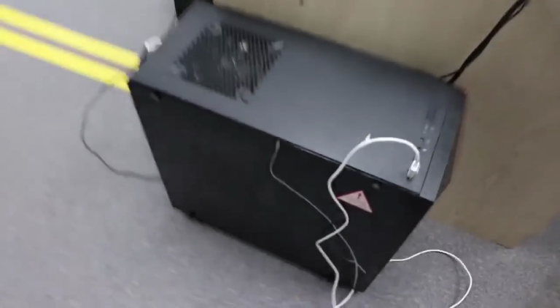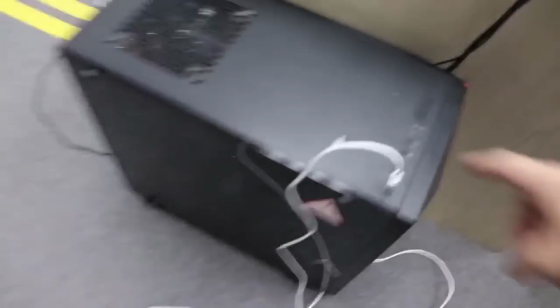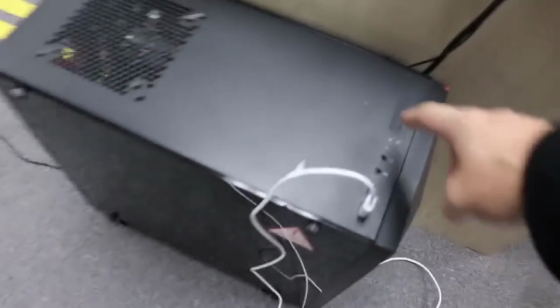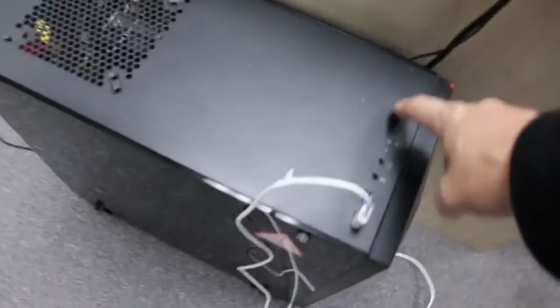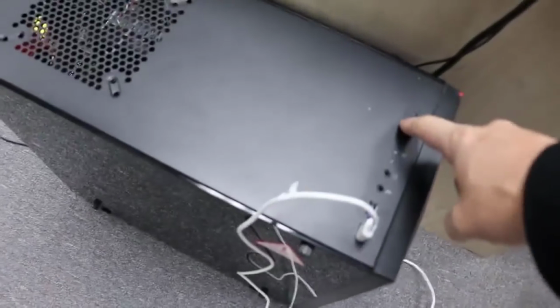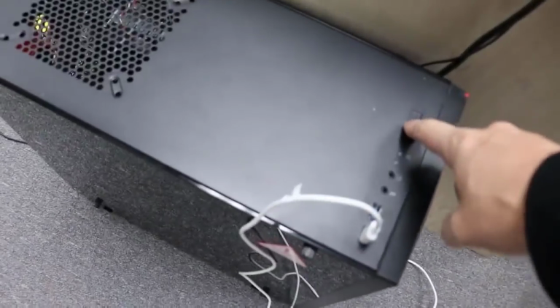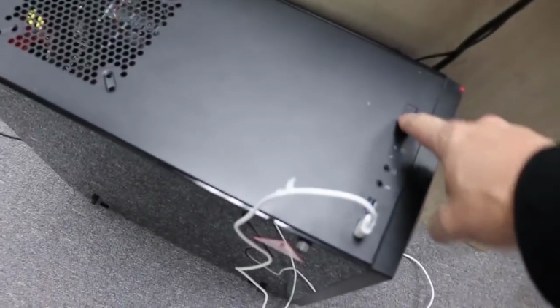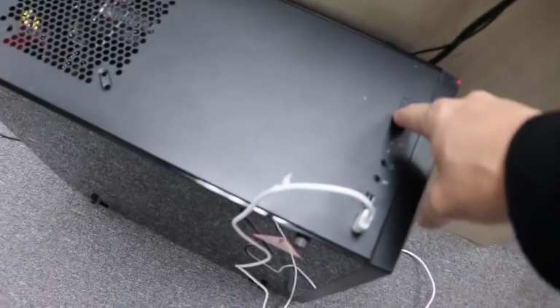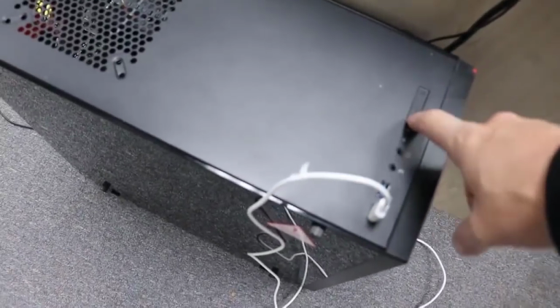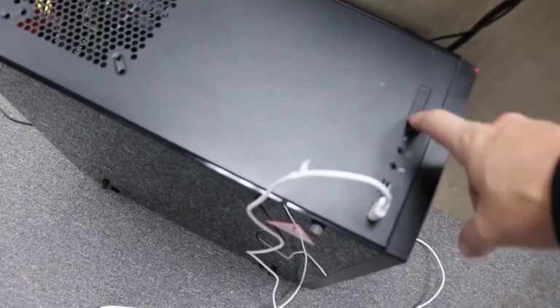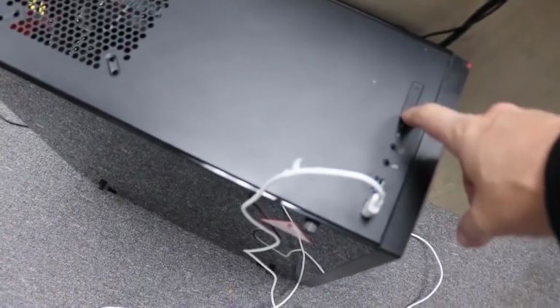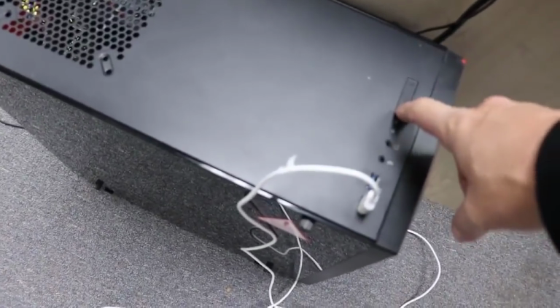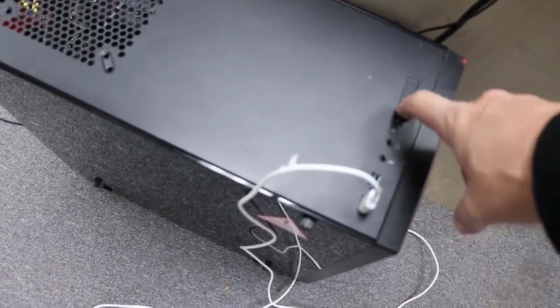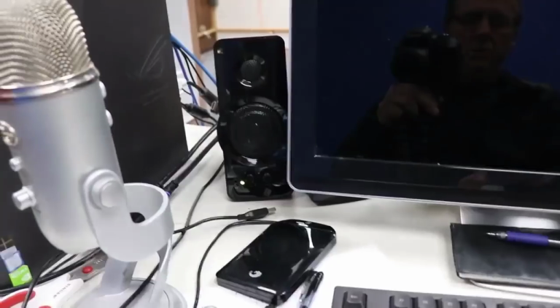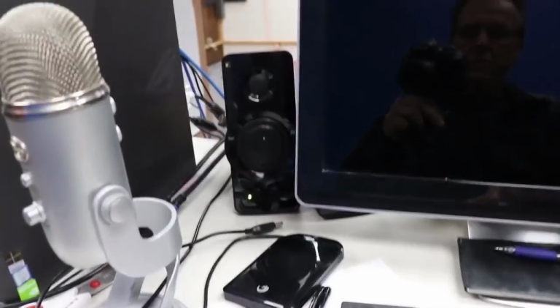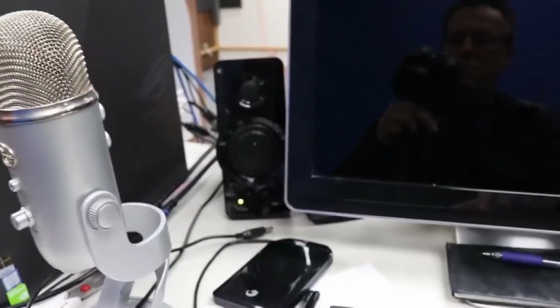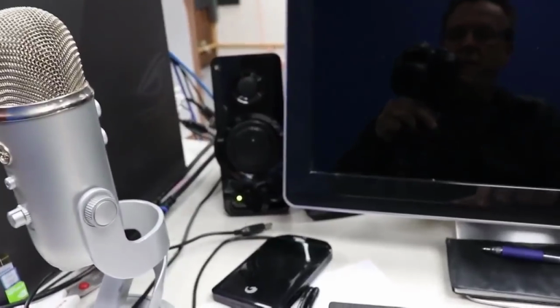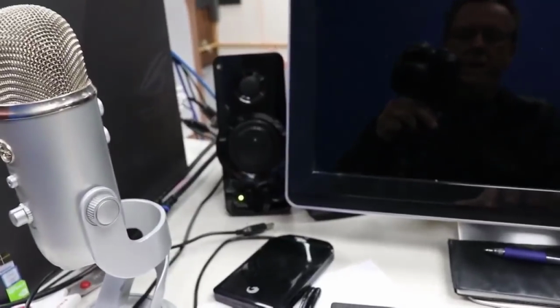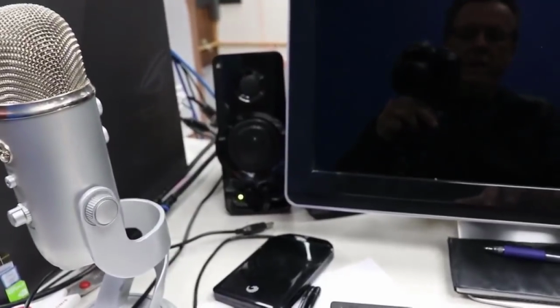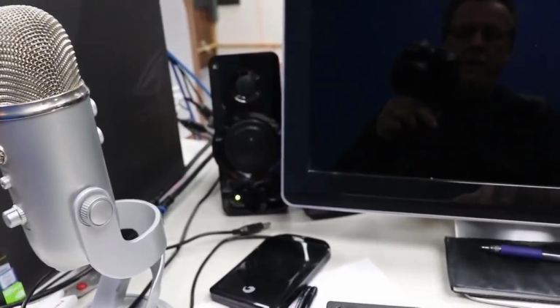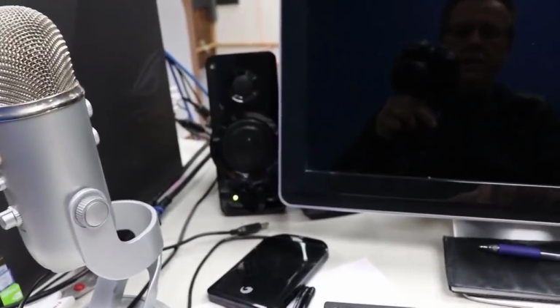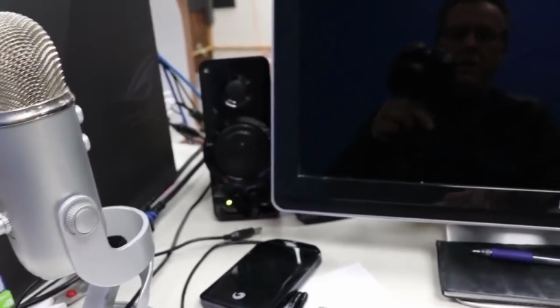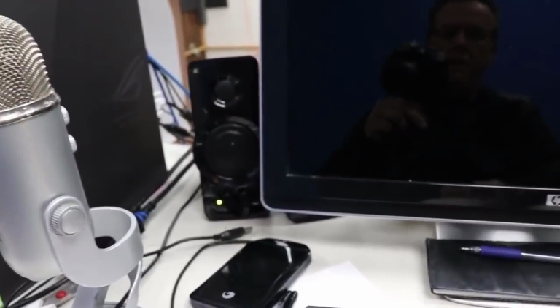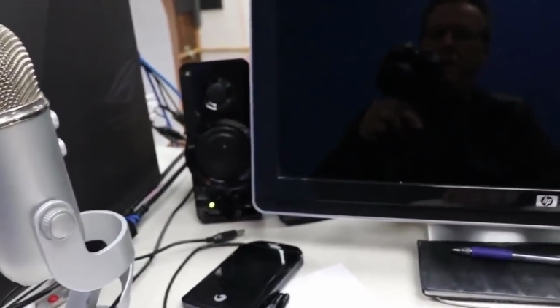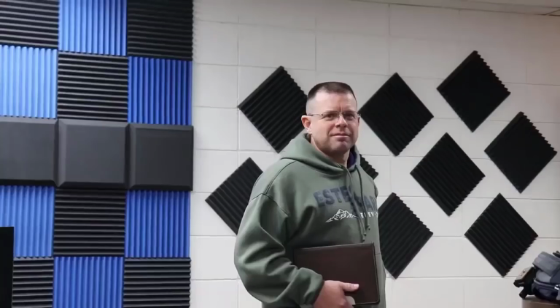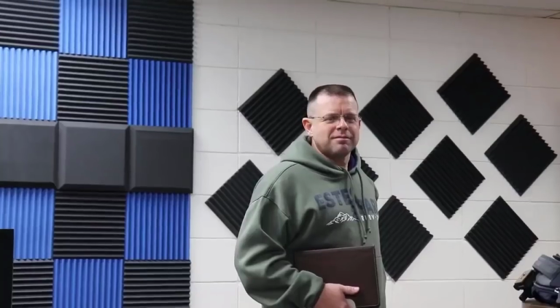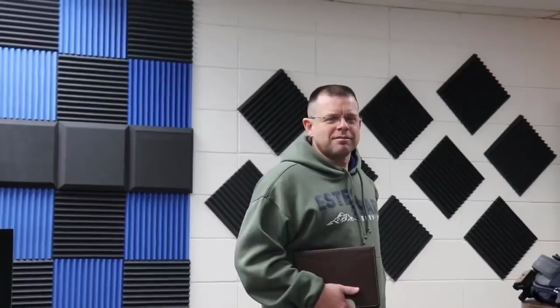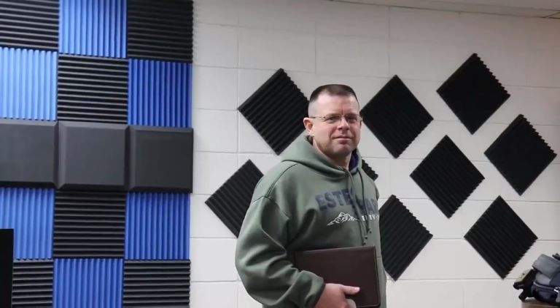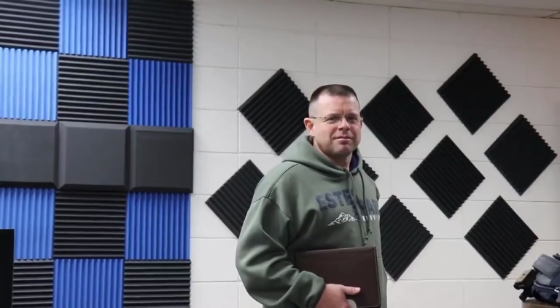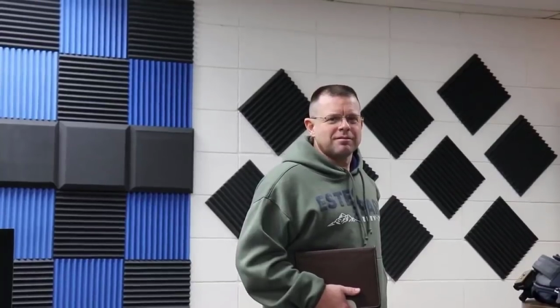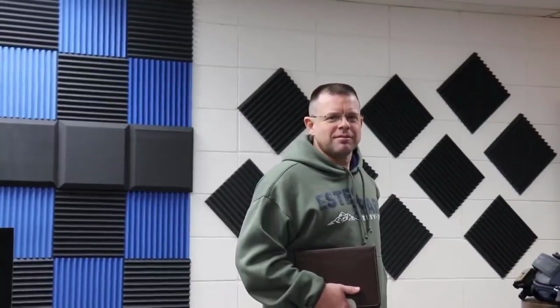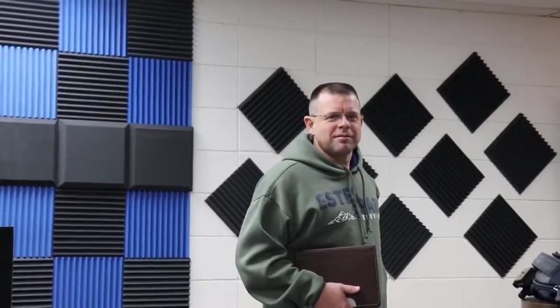Getting the two best computers fired up to do some more editing. What are you doing here on Saturday?